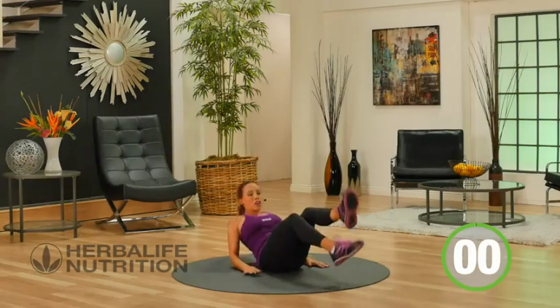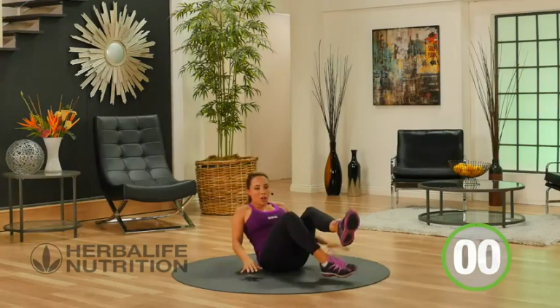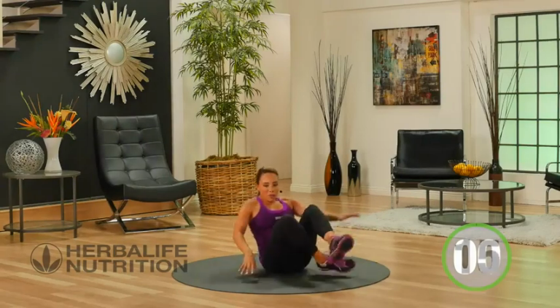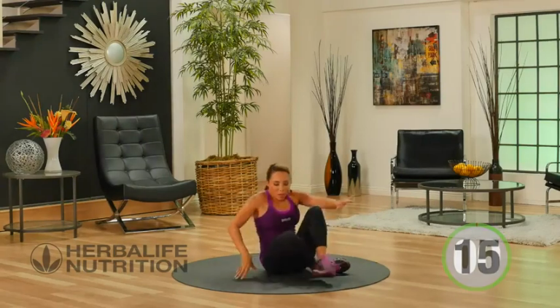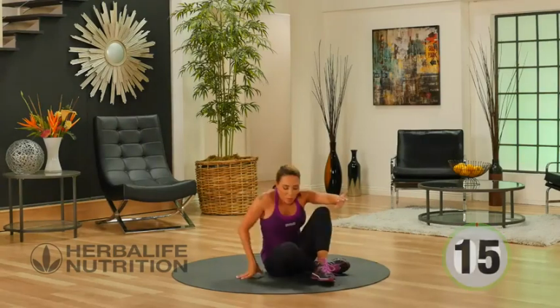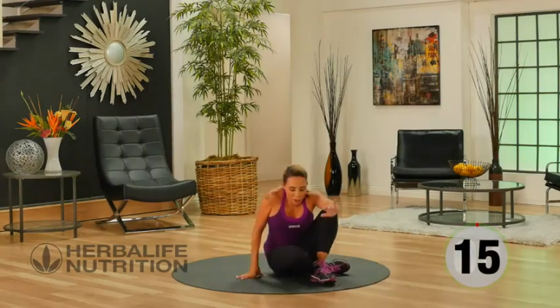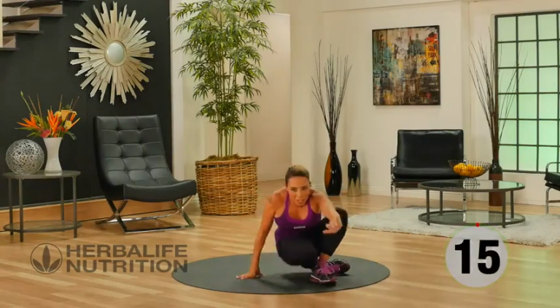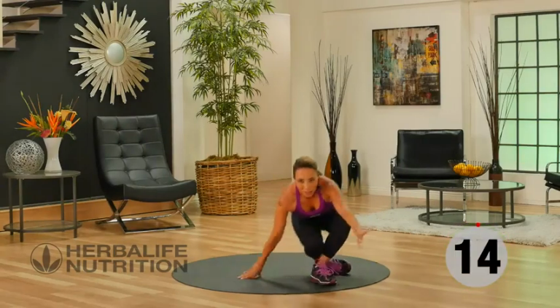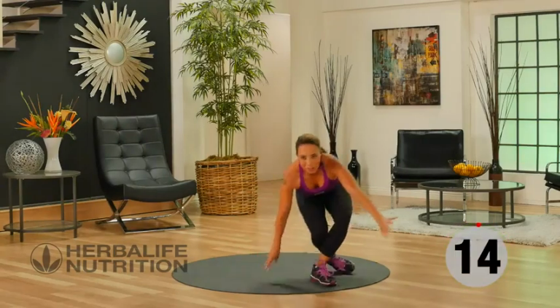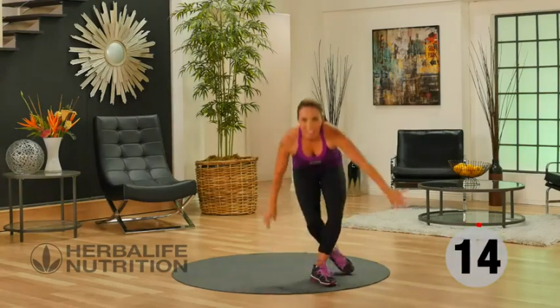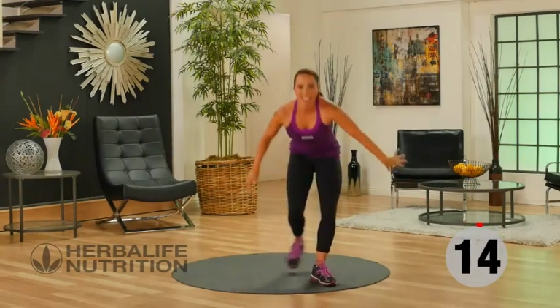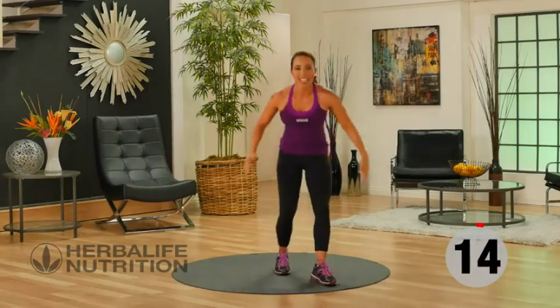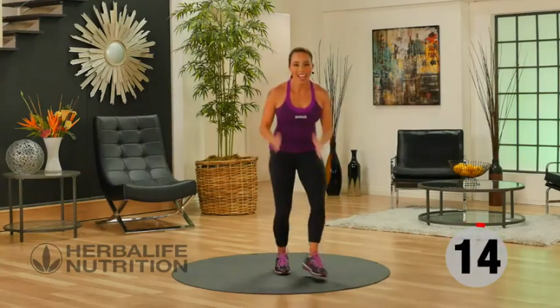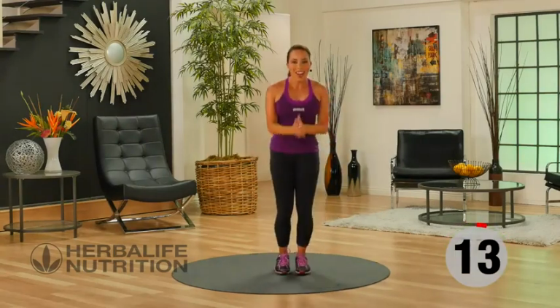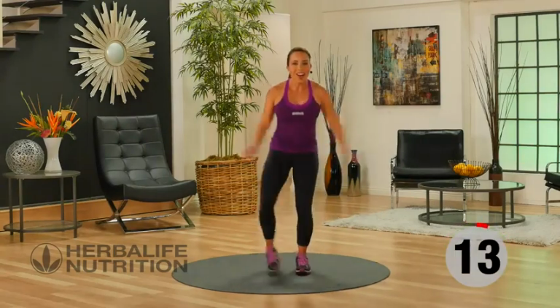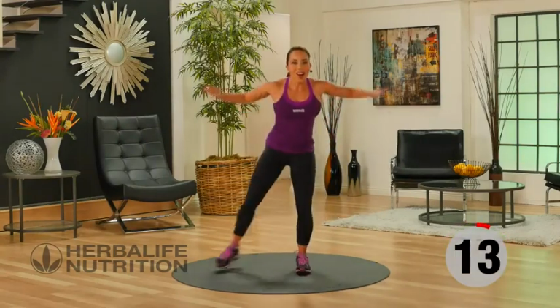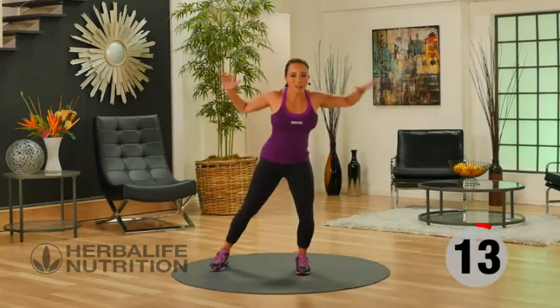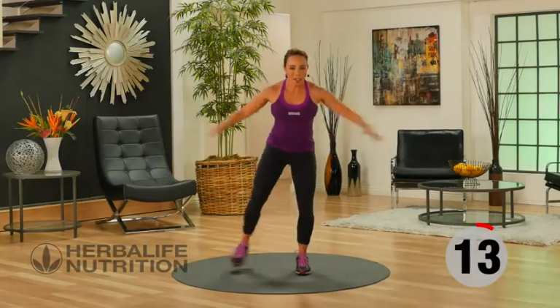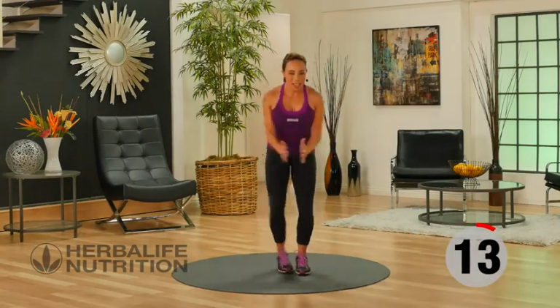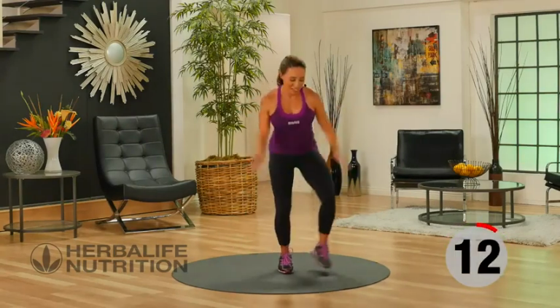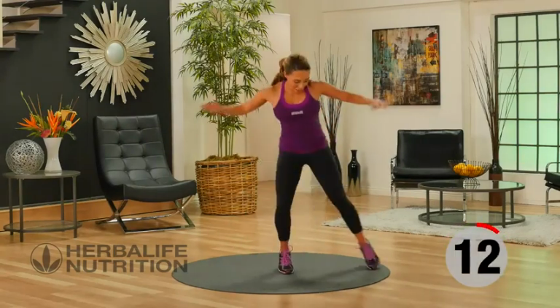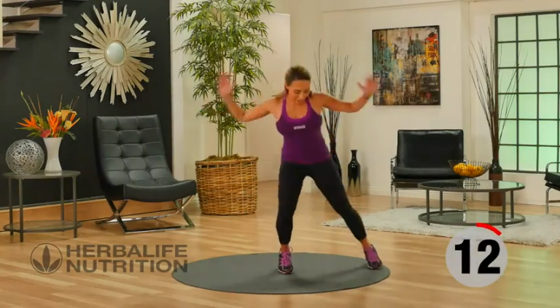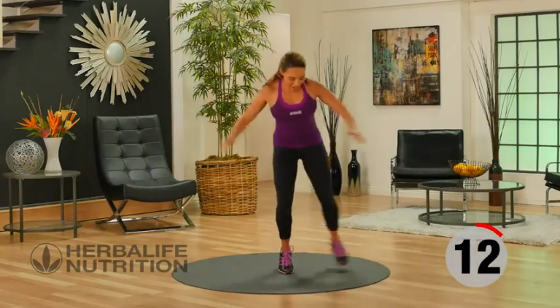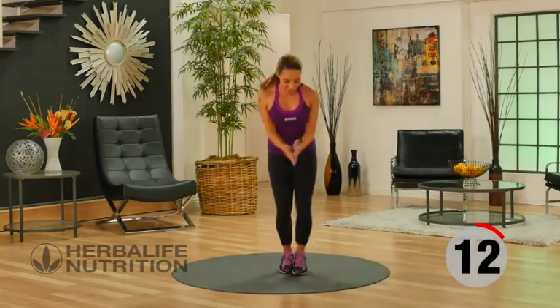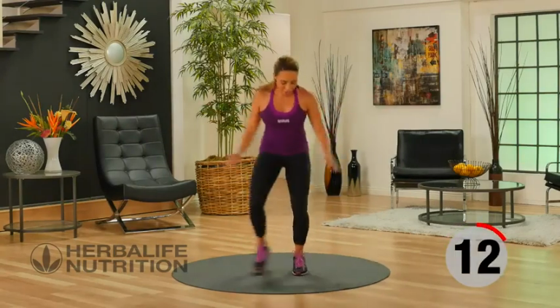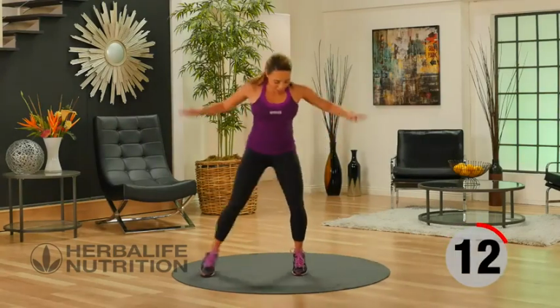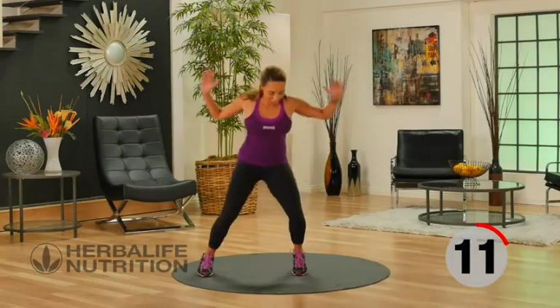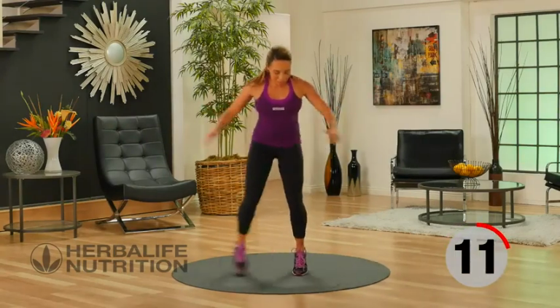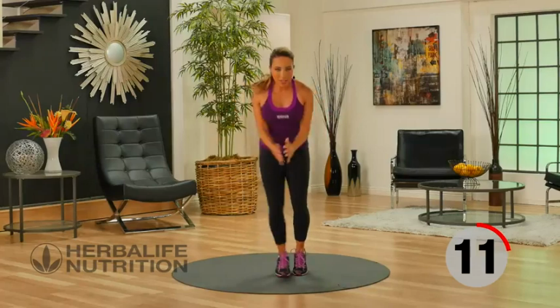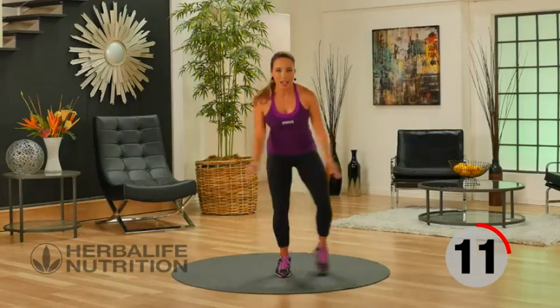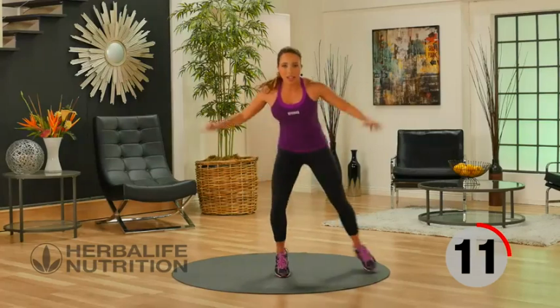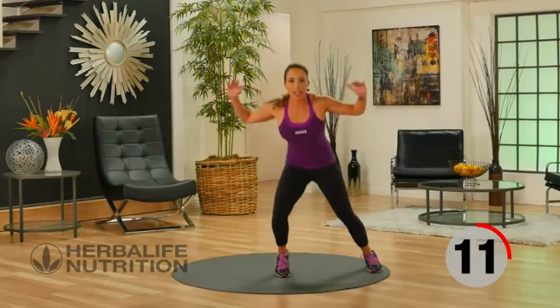Come back up onto your feet. Half jacks right here, stepping it out to the side.